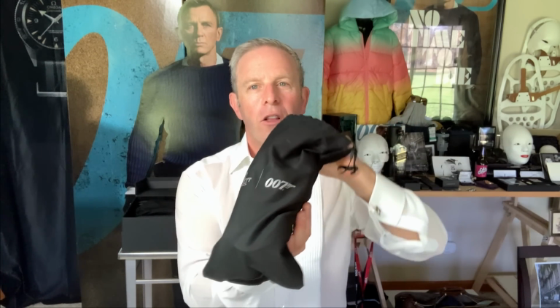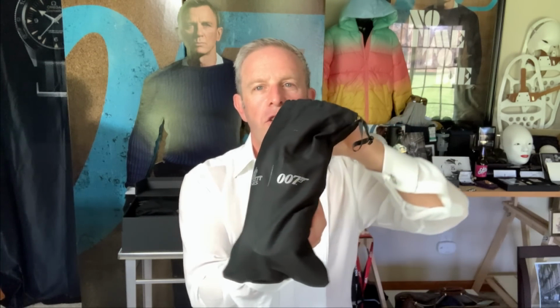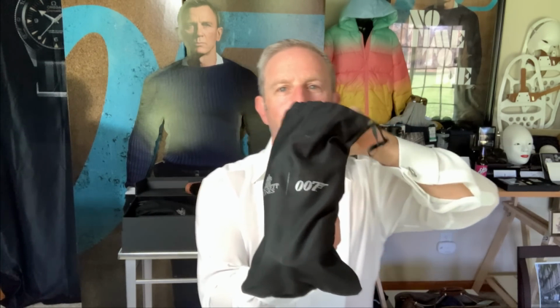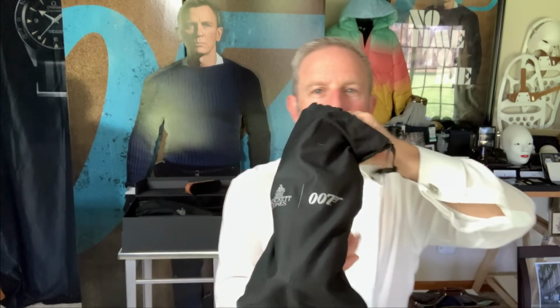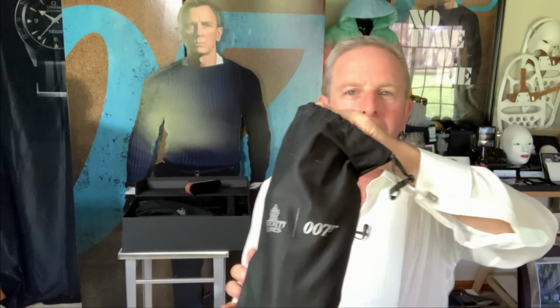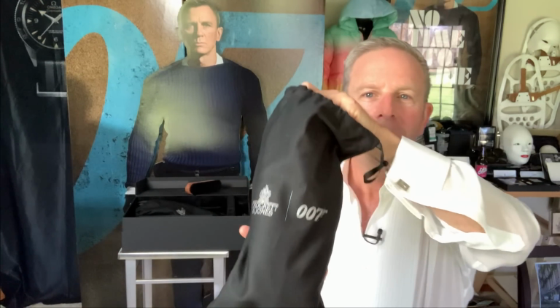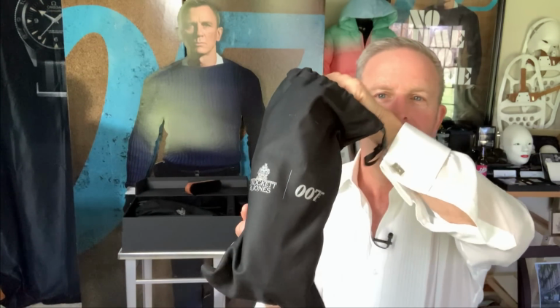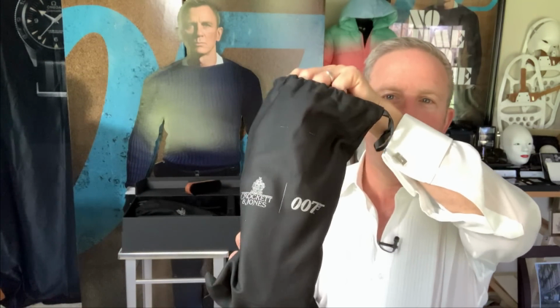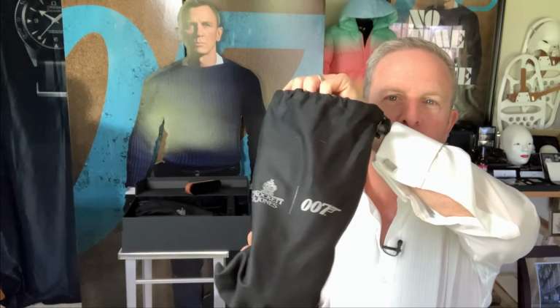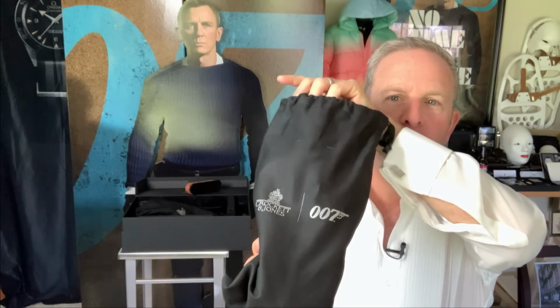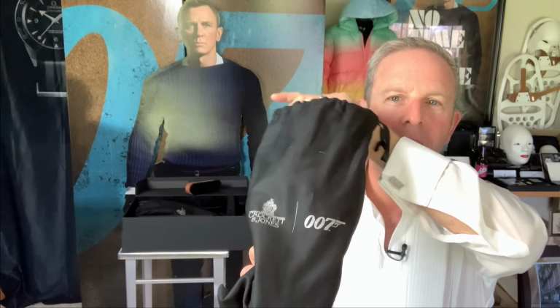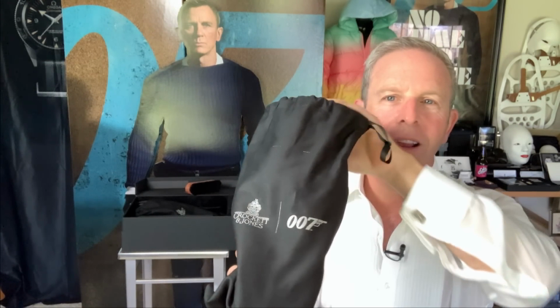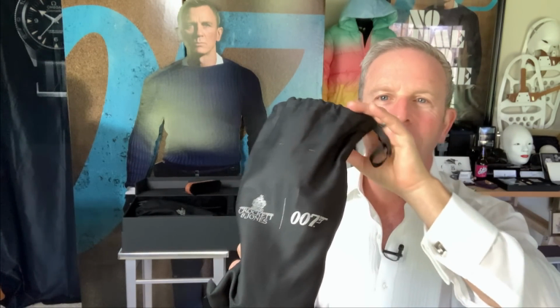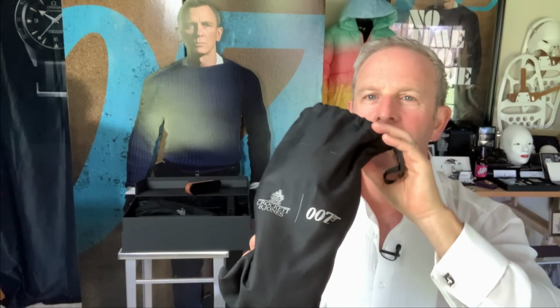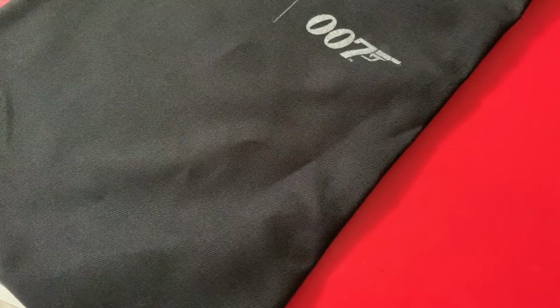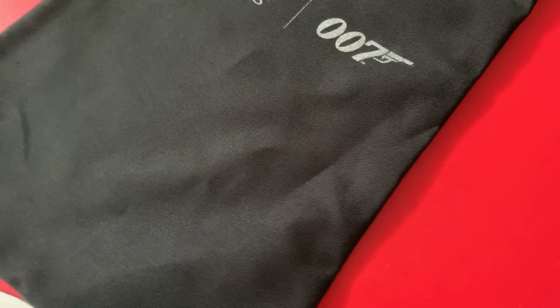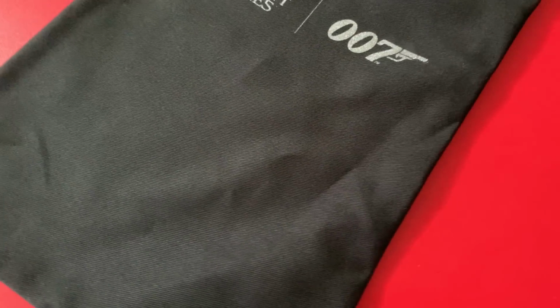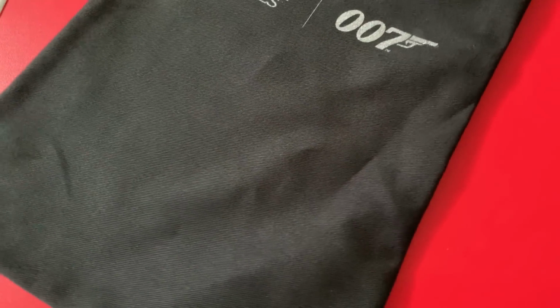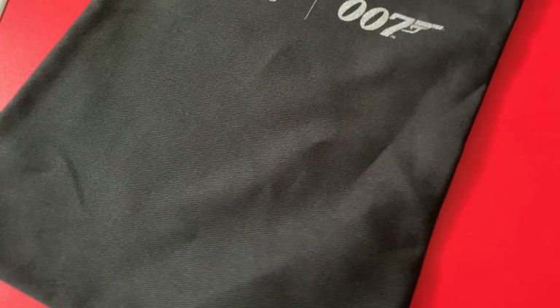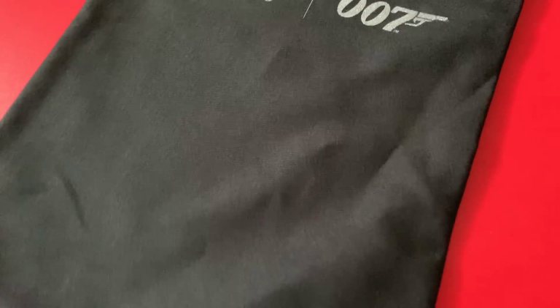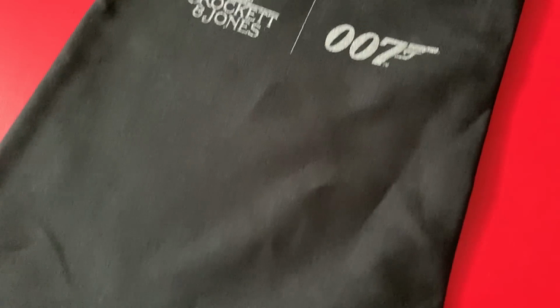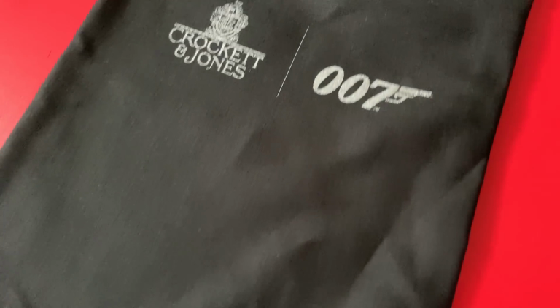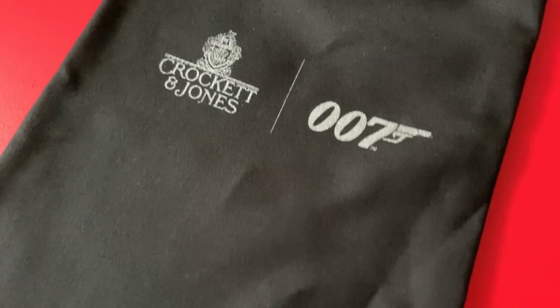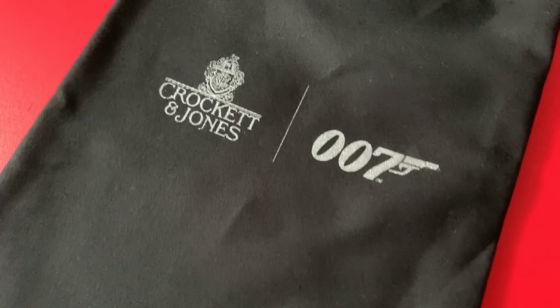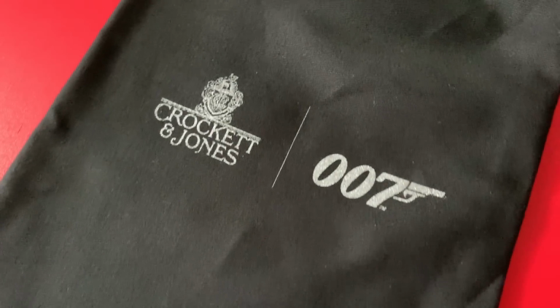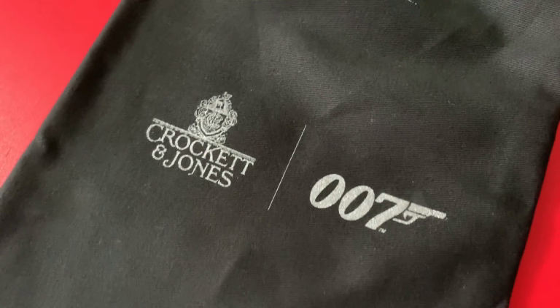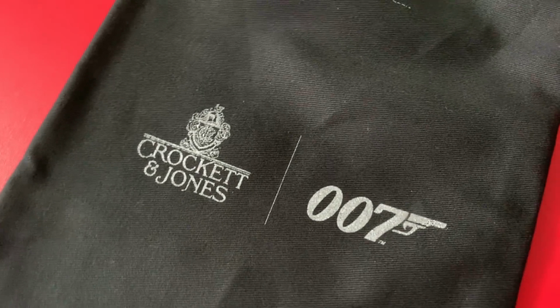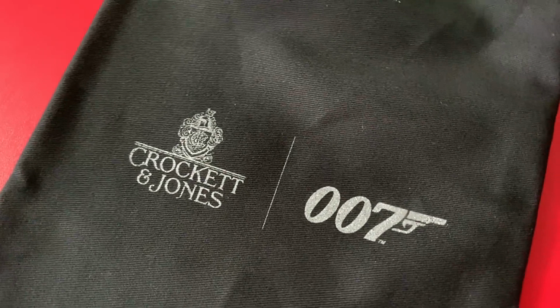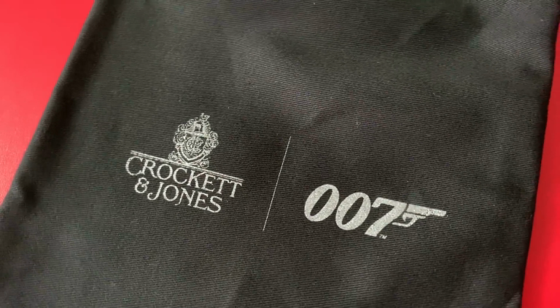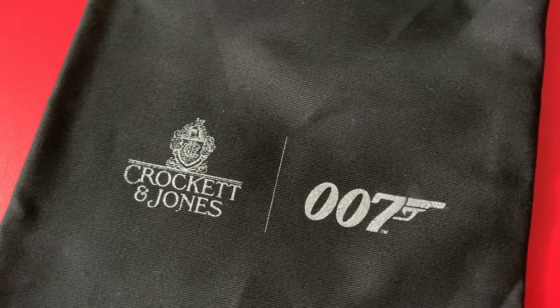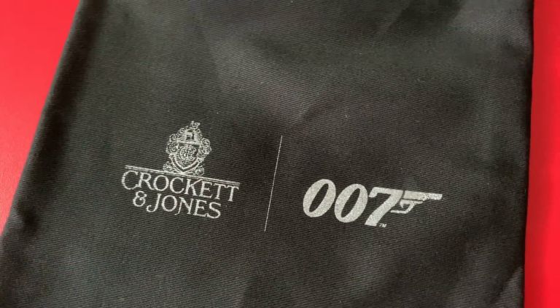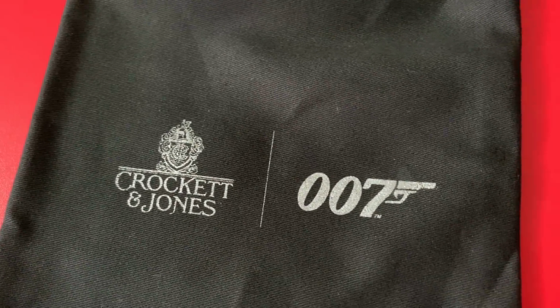Look at the shoe bag. The shoe bag is... Whoa. Sorry.